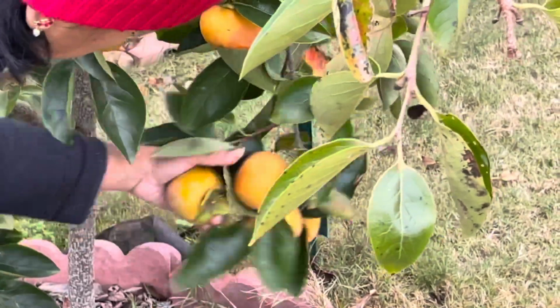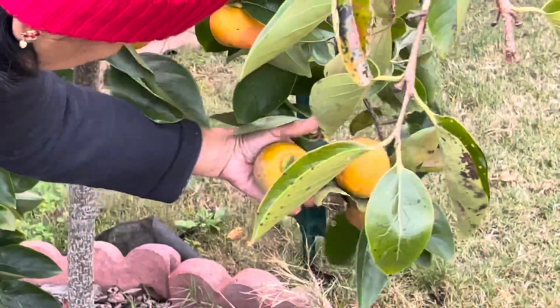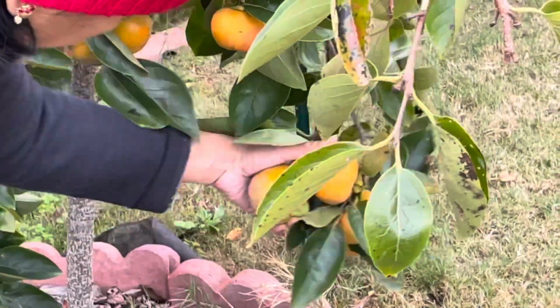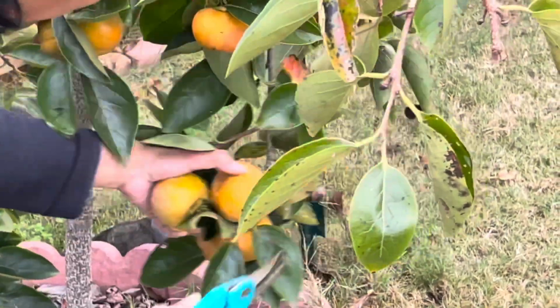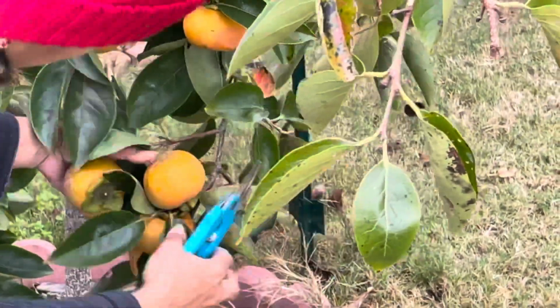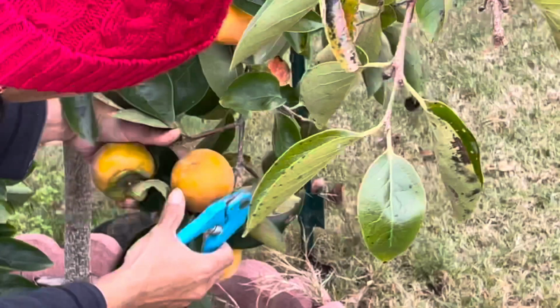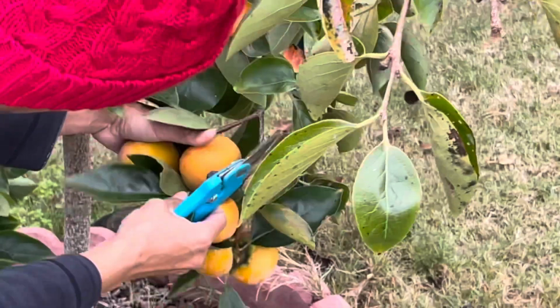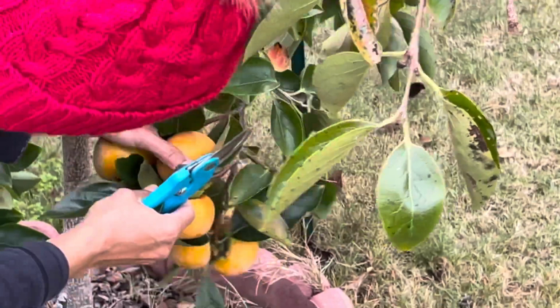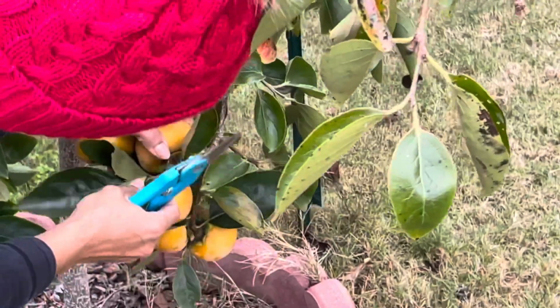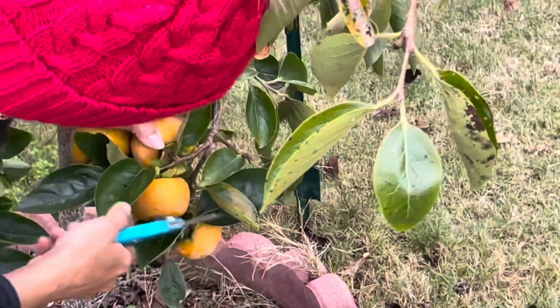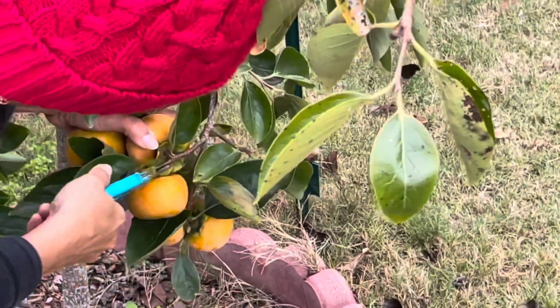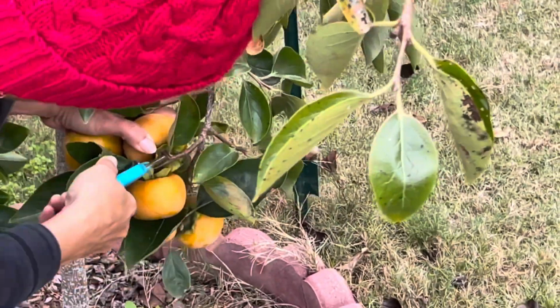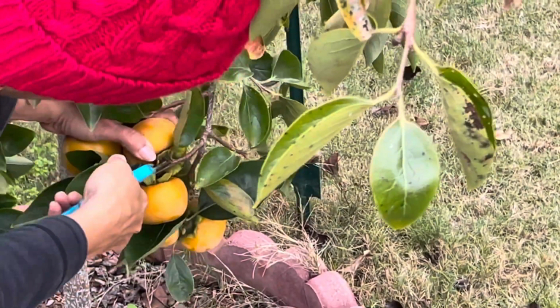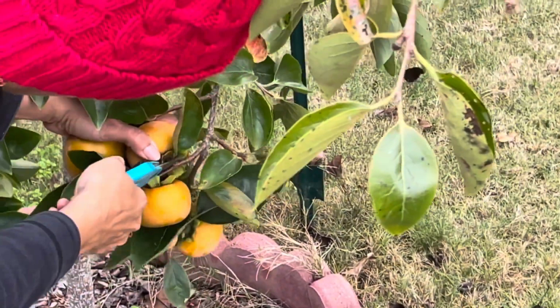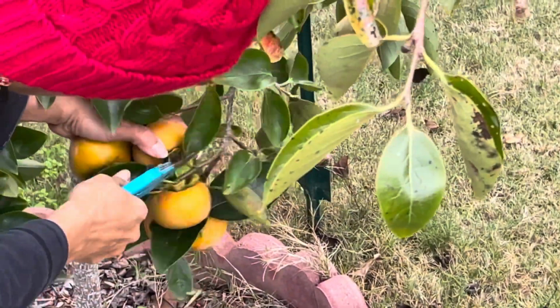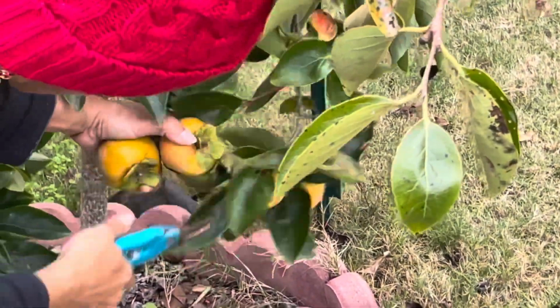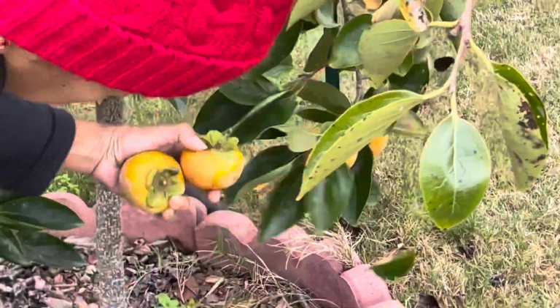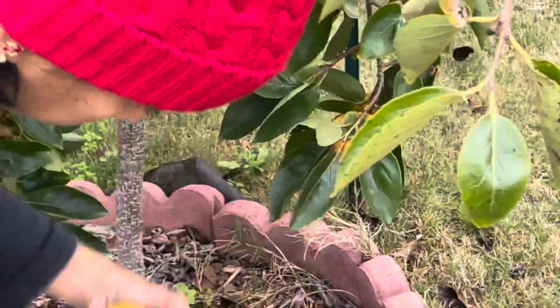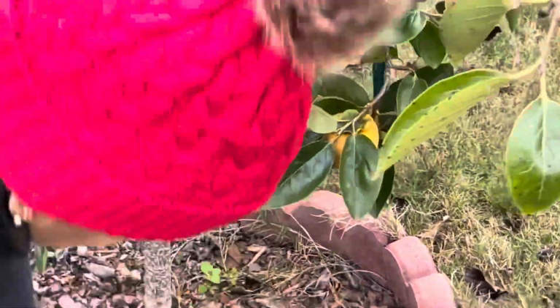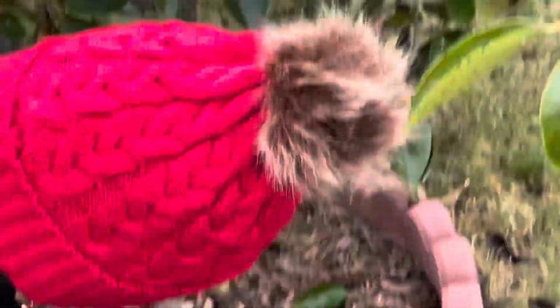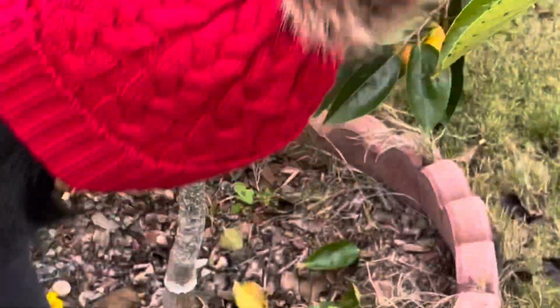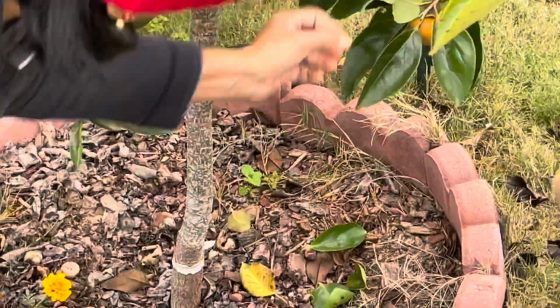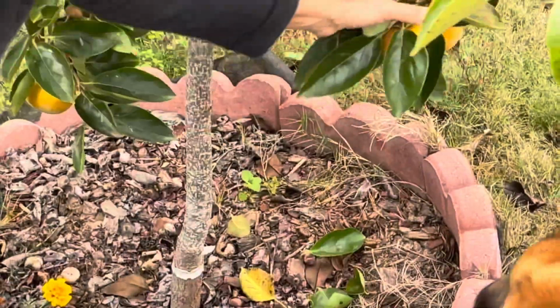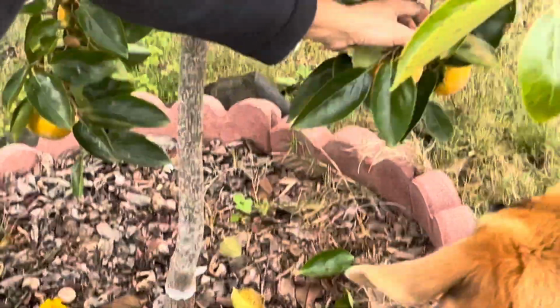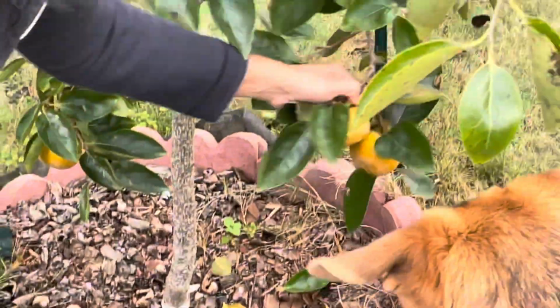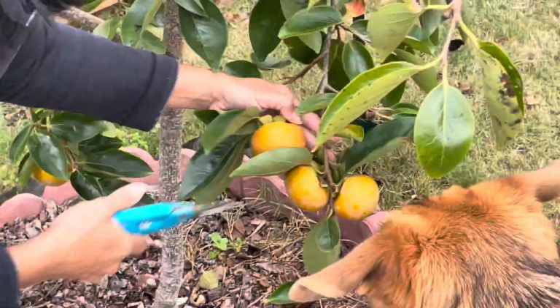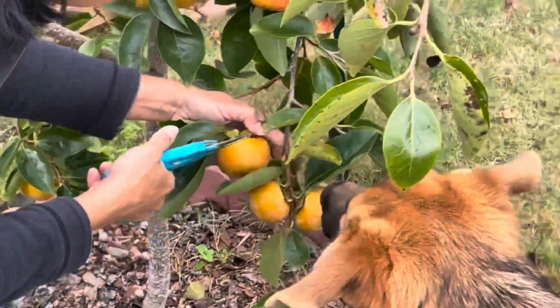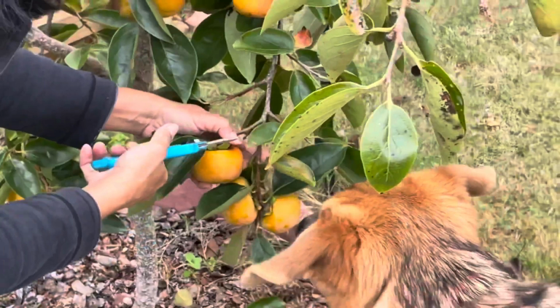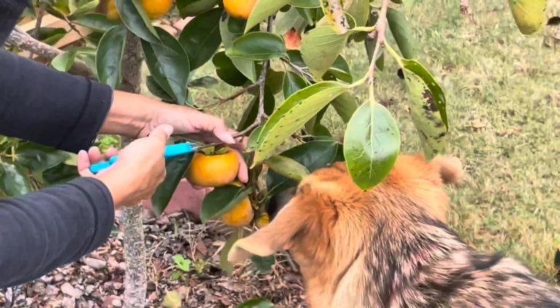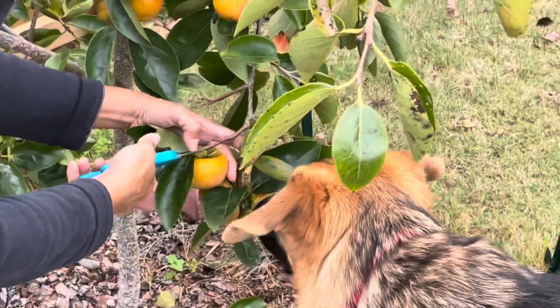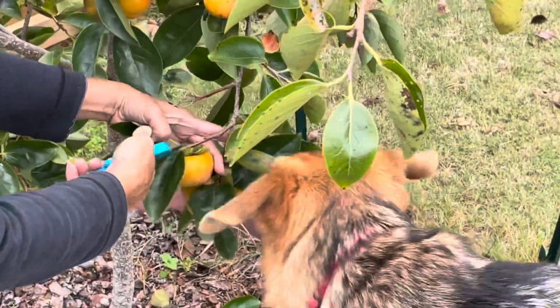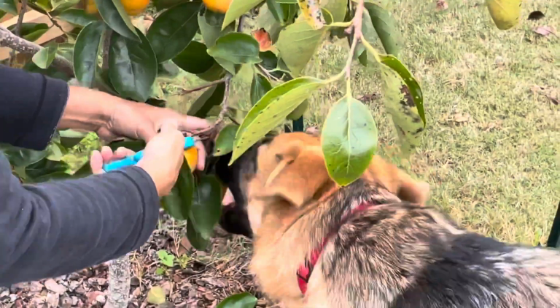The persimmon tree is a very slow growing tree. So even after 10 years, the tree may not look that huge.